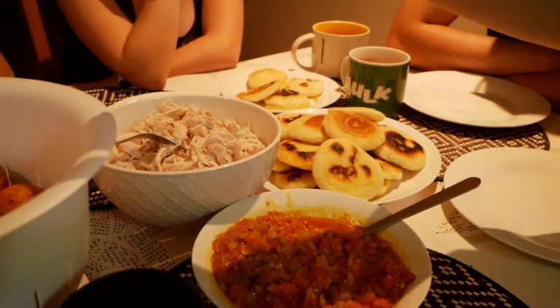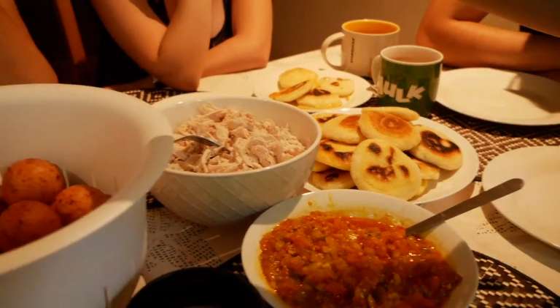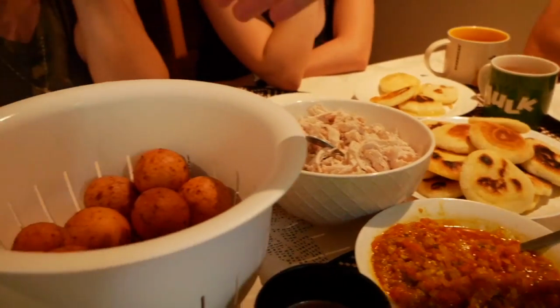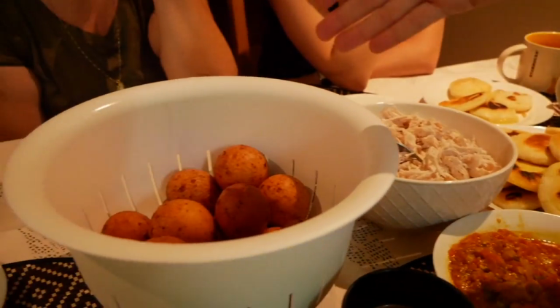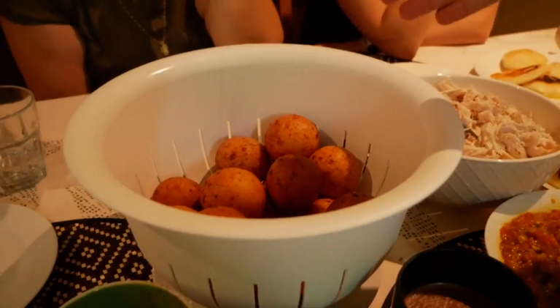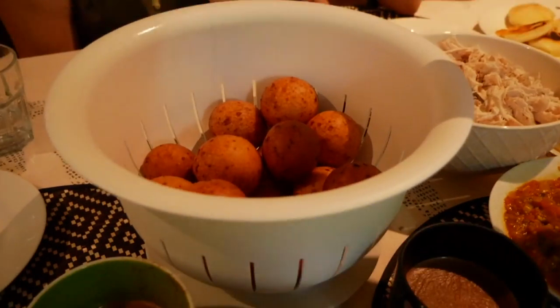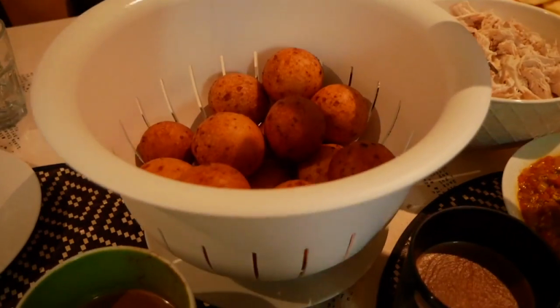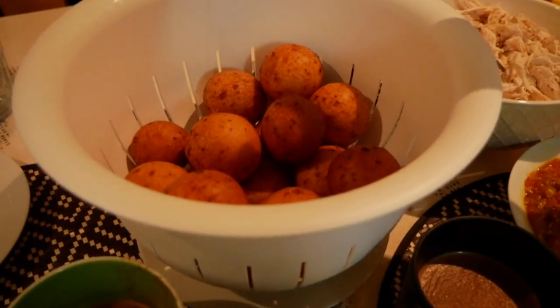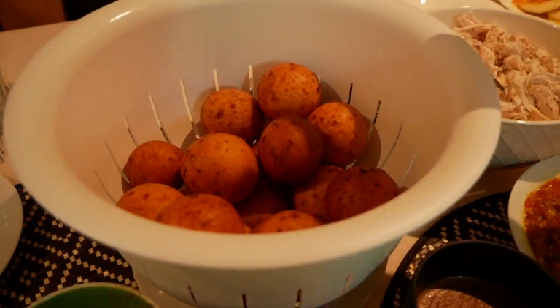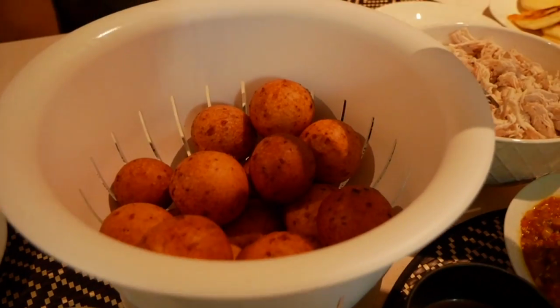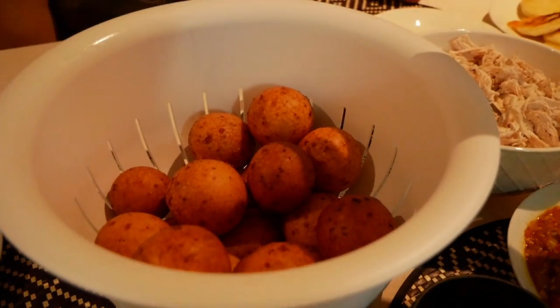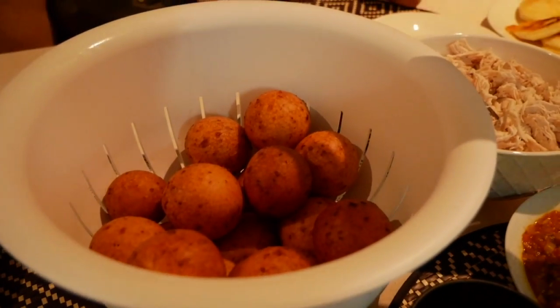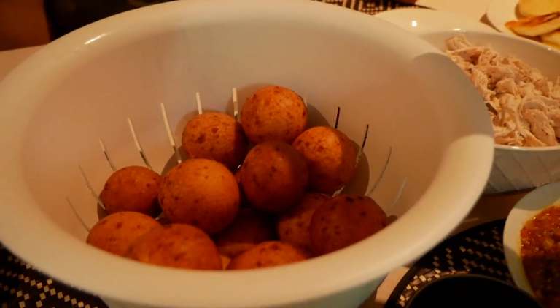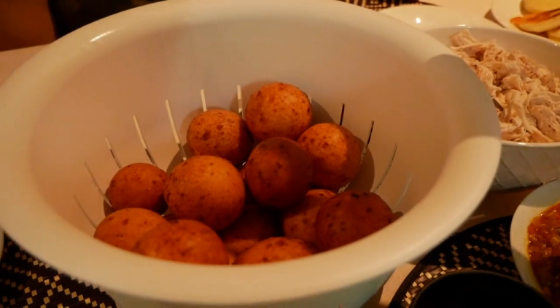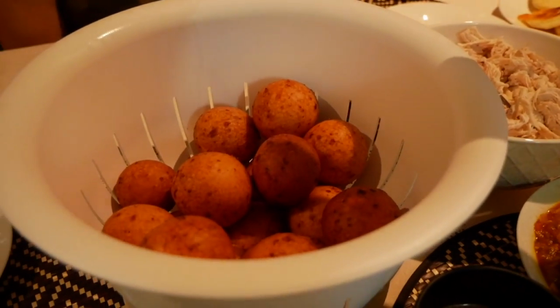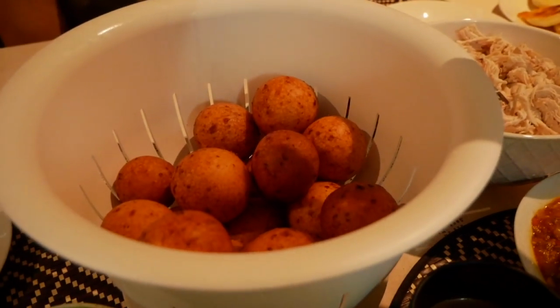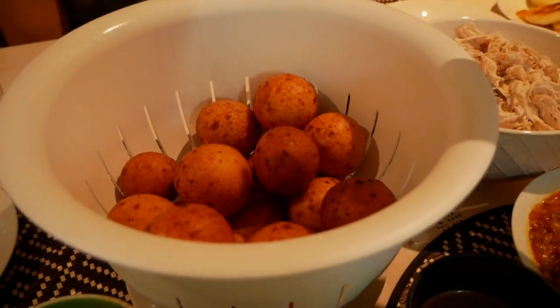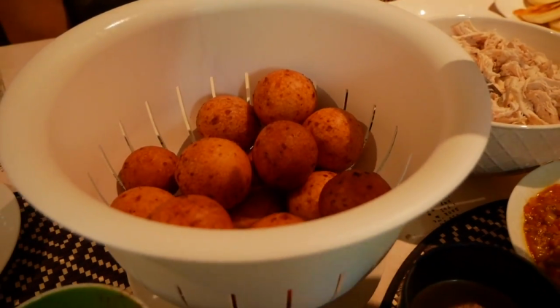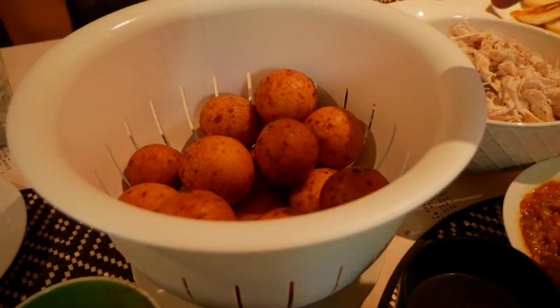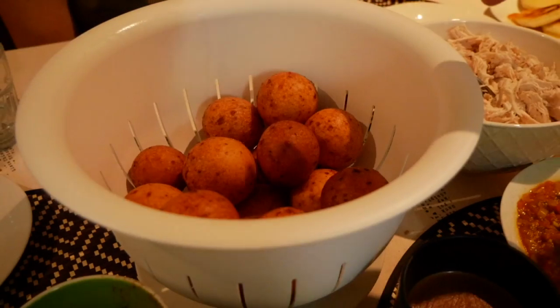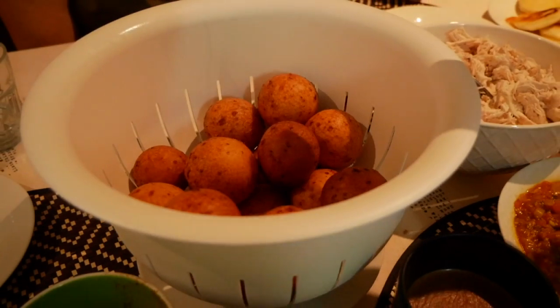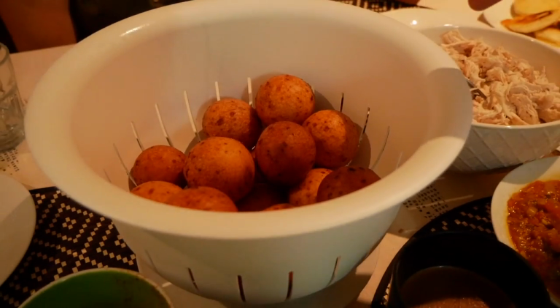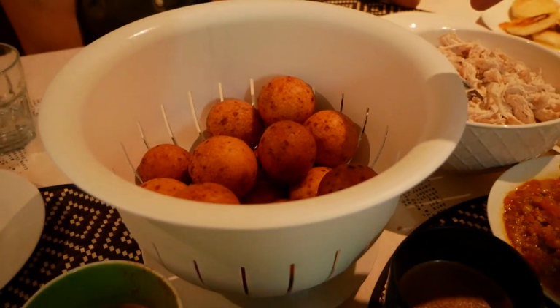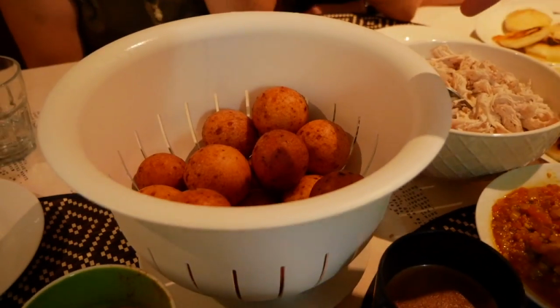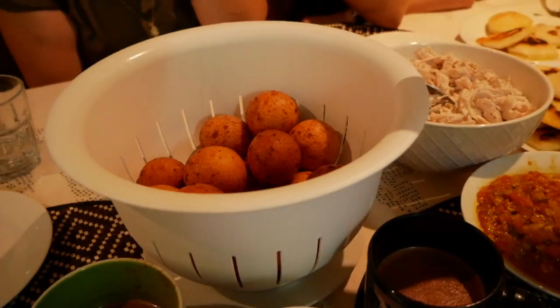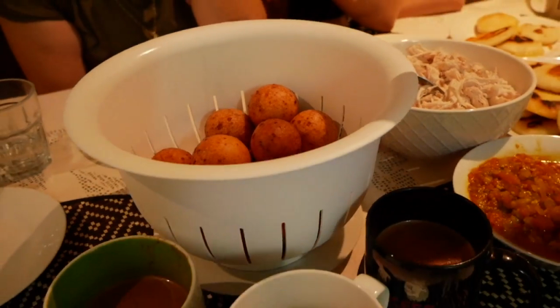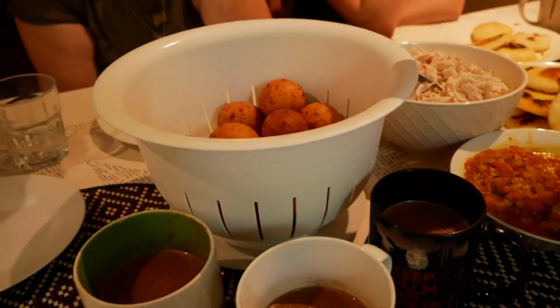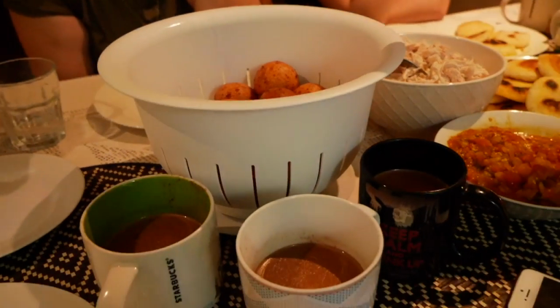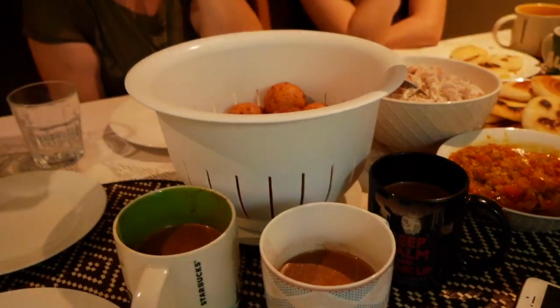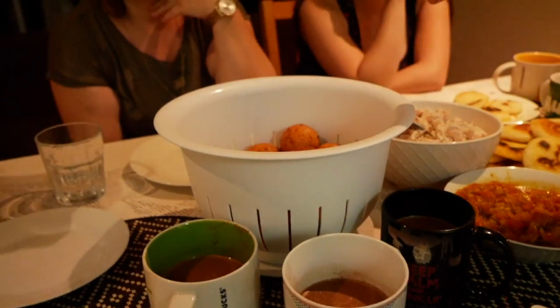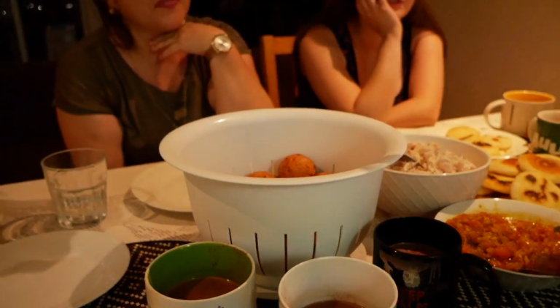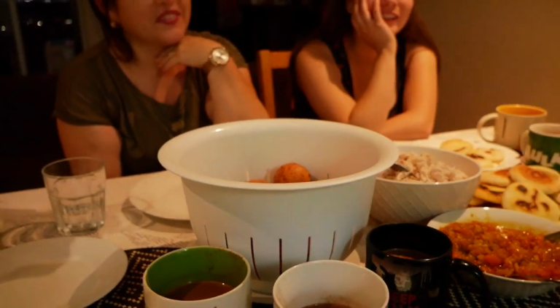And these are buñuelos! The floating balls! The floating cheese balls! Deep fried. Yeah, that sounds weird!